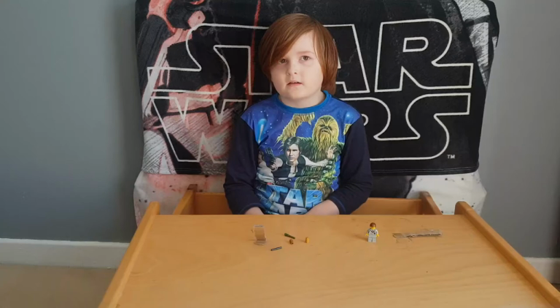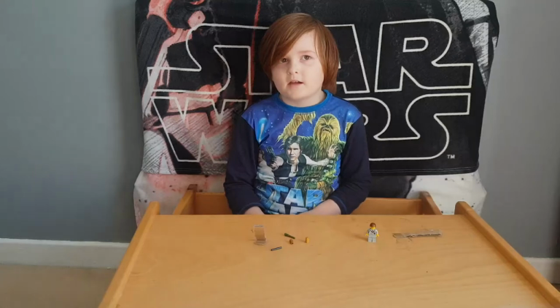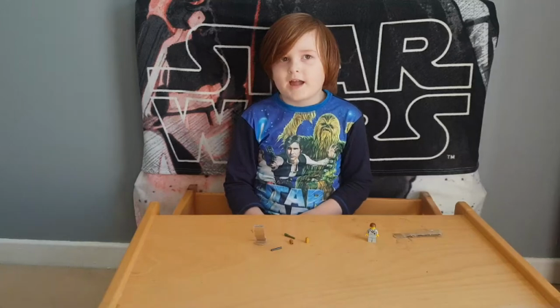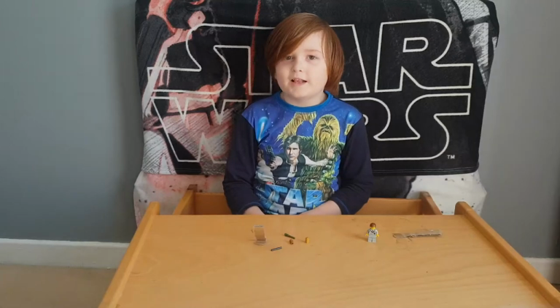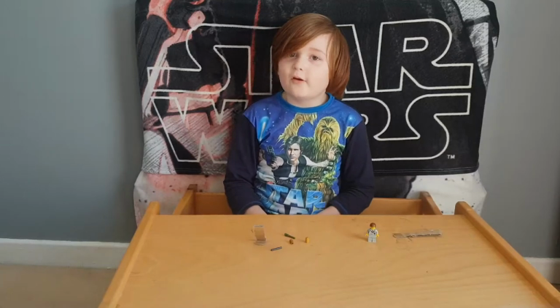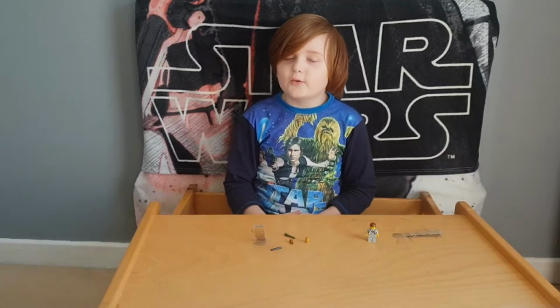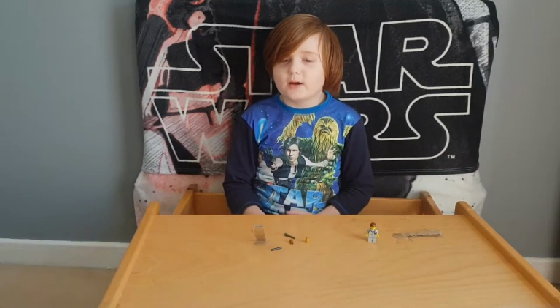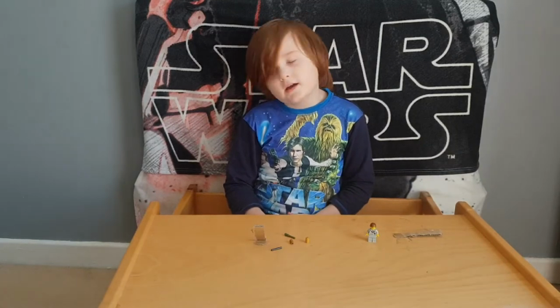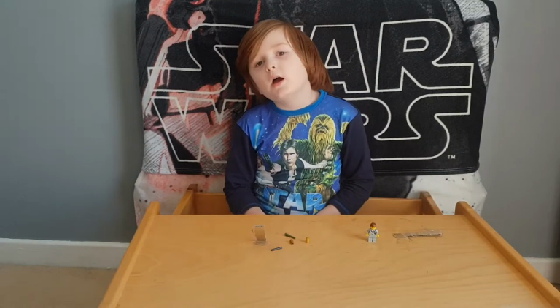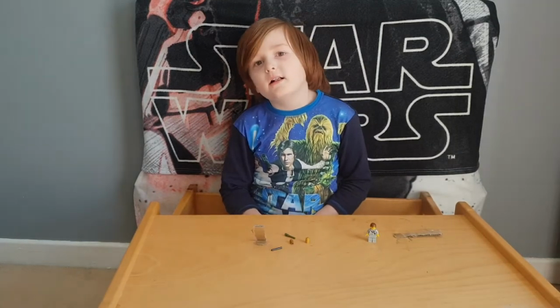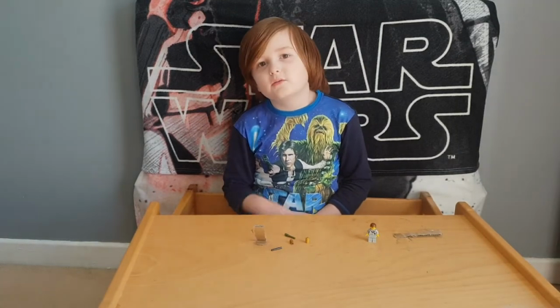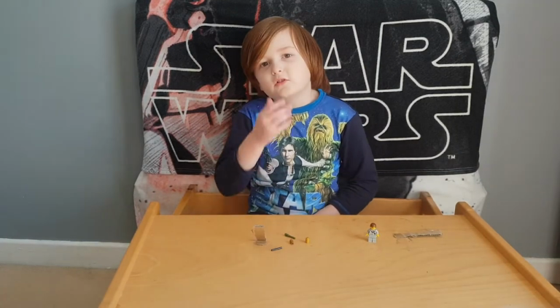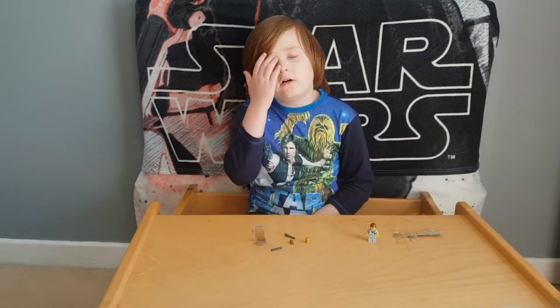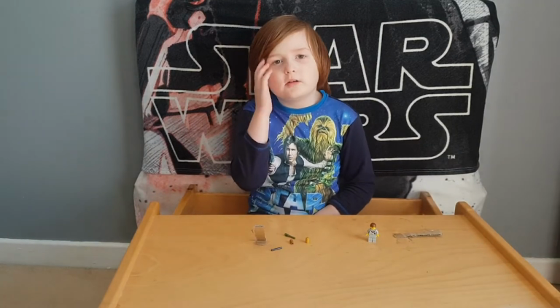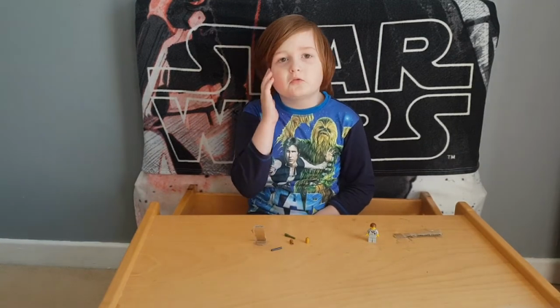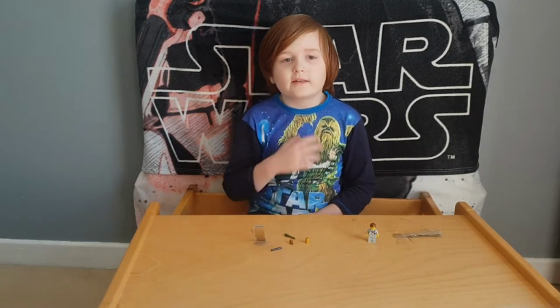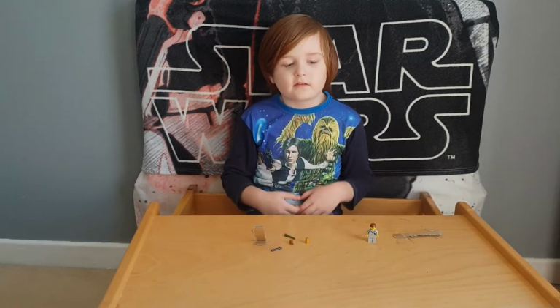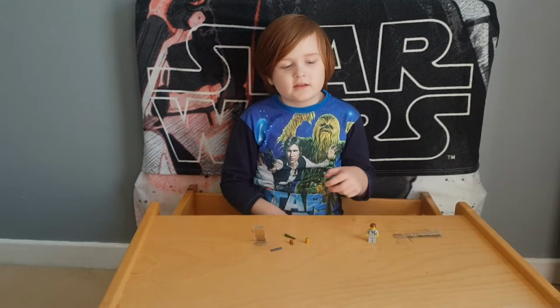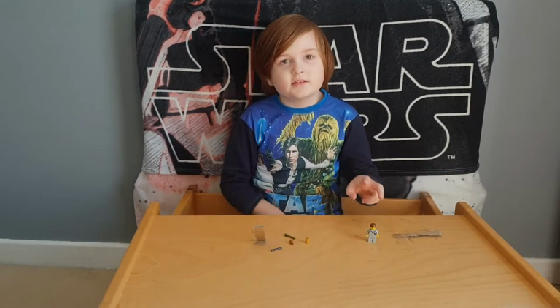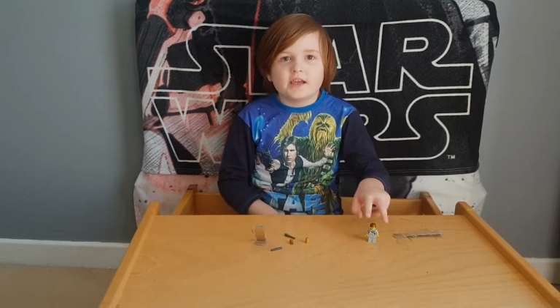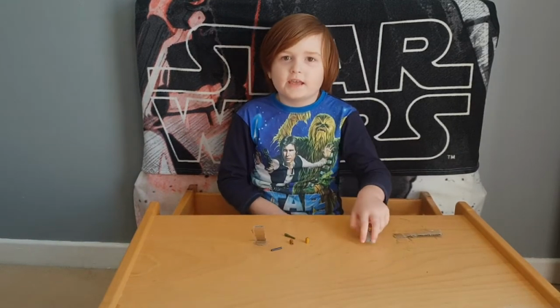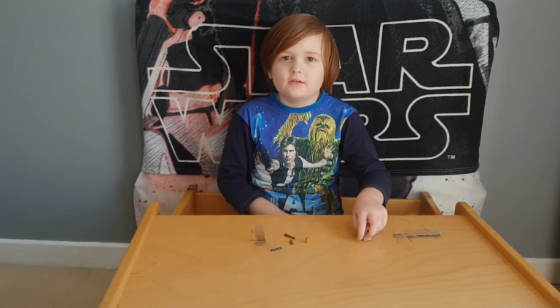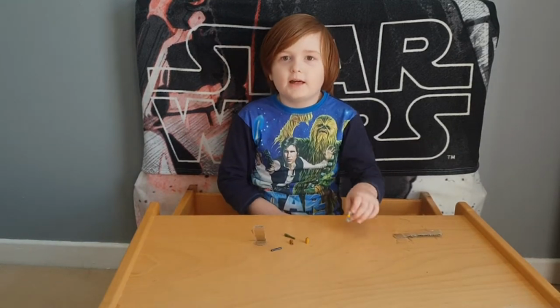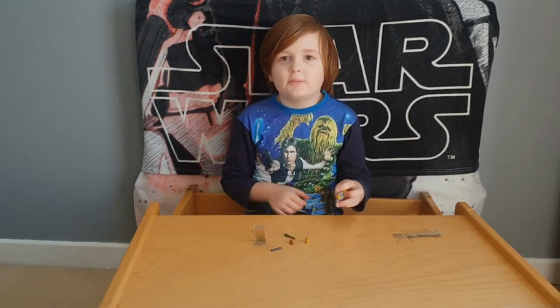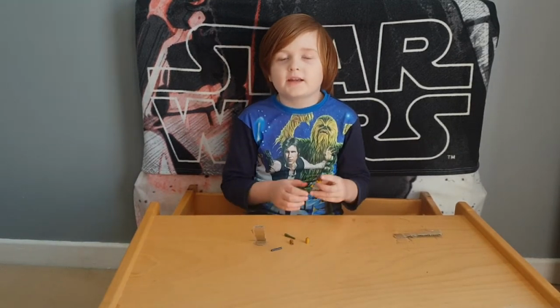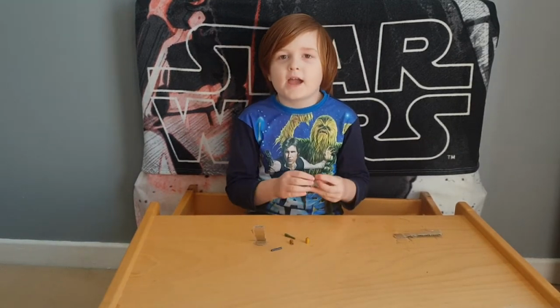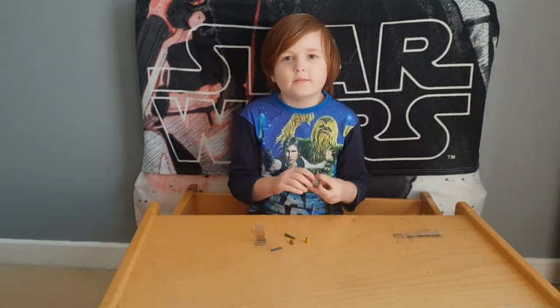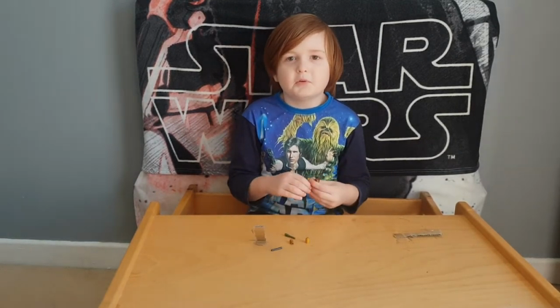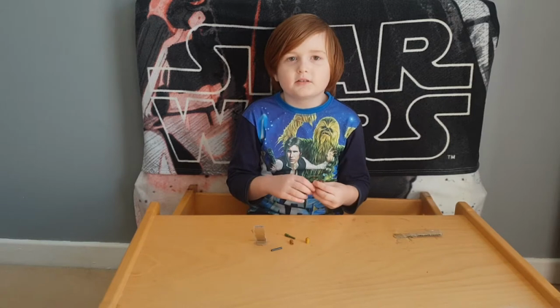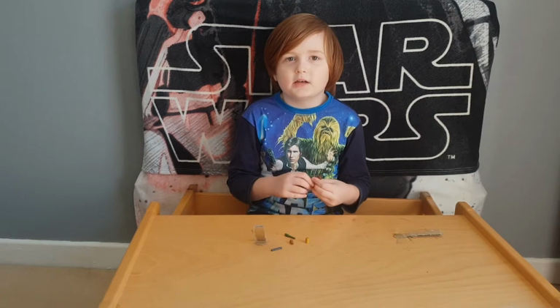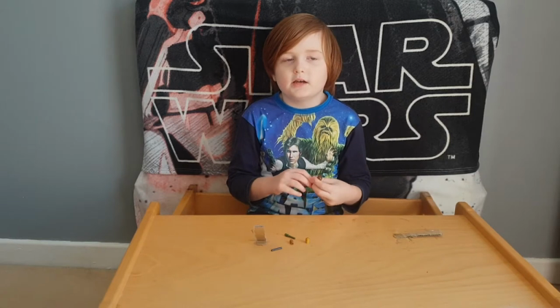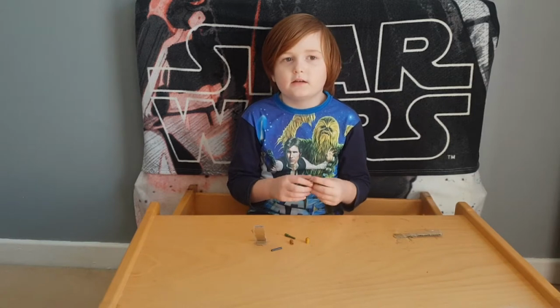Hello everyone, welcome to Cory and Bricks. Today we're helping Harry Potter...